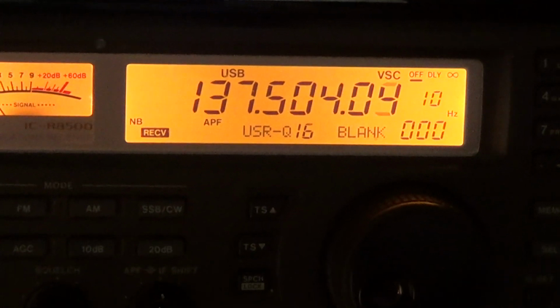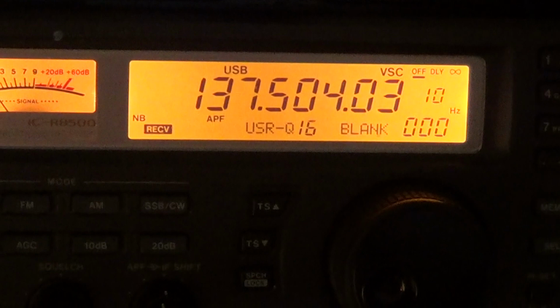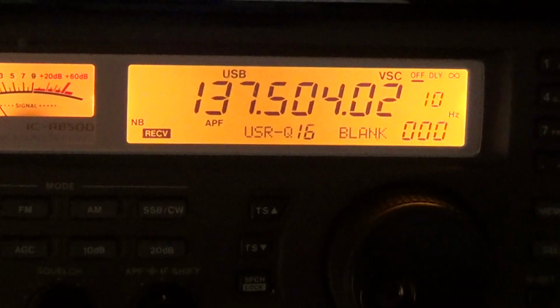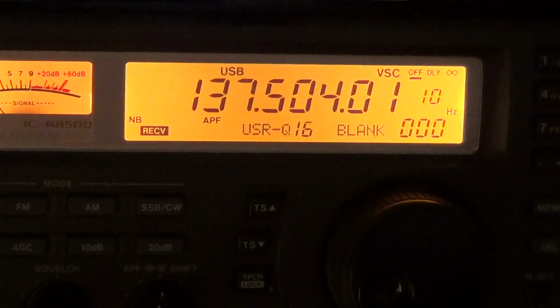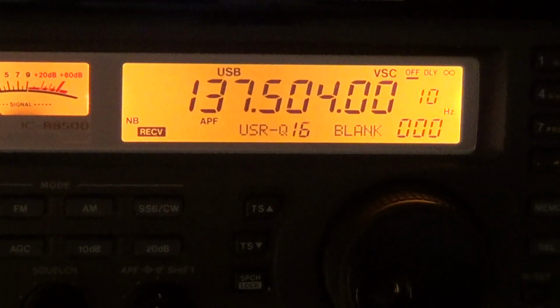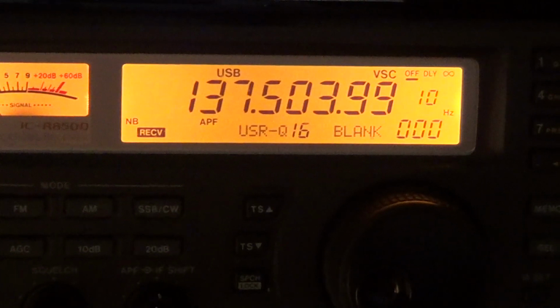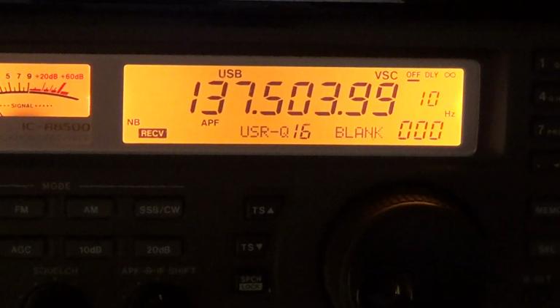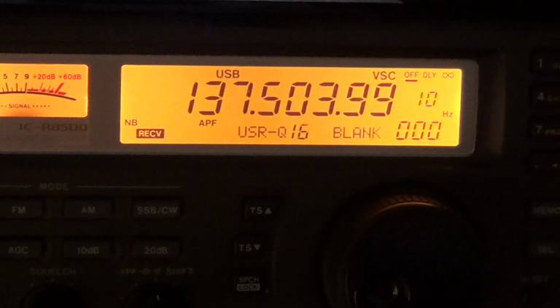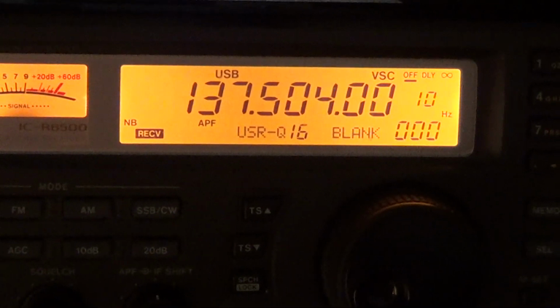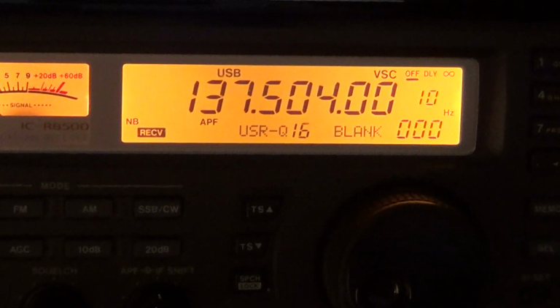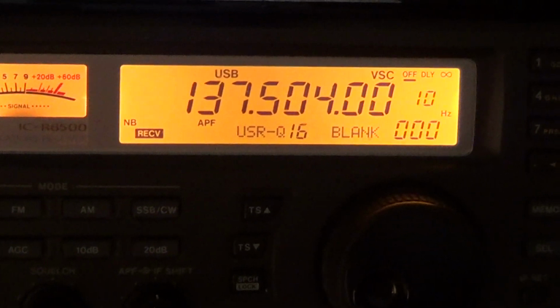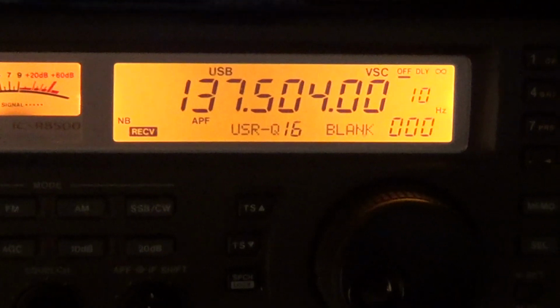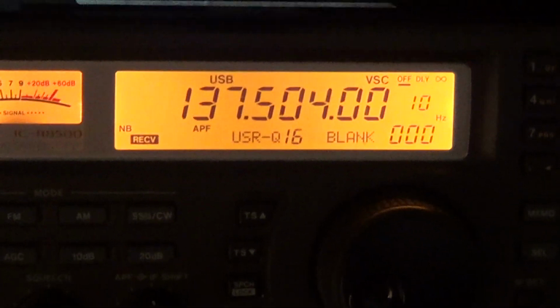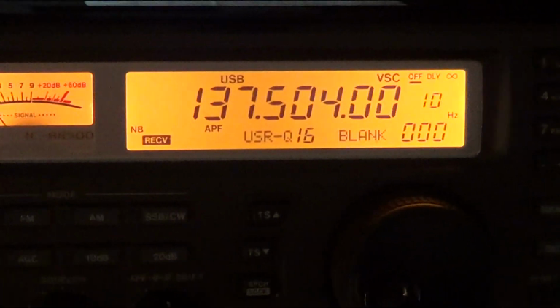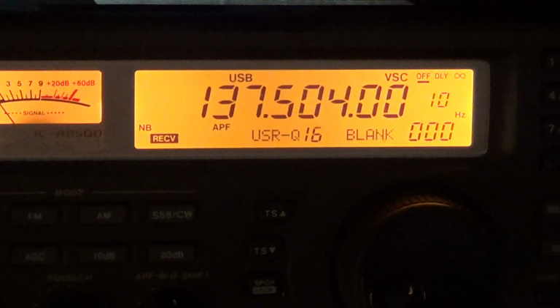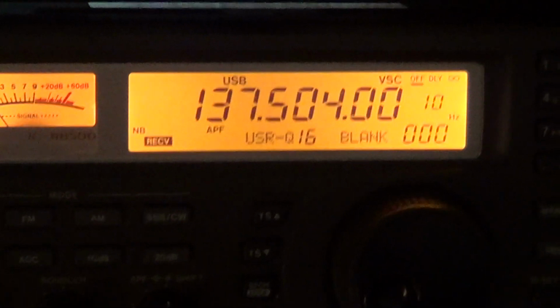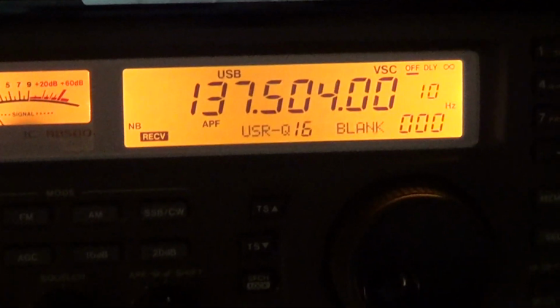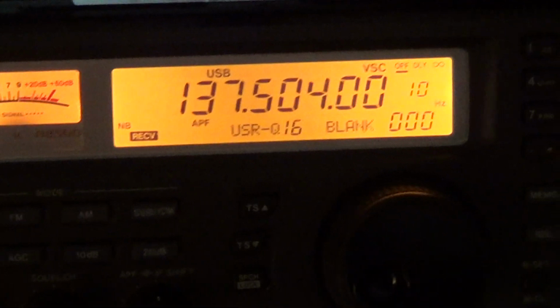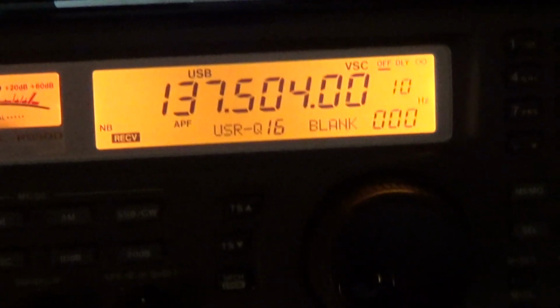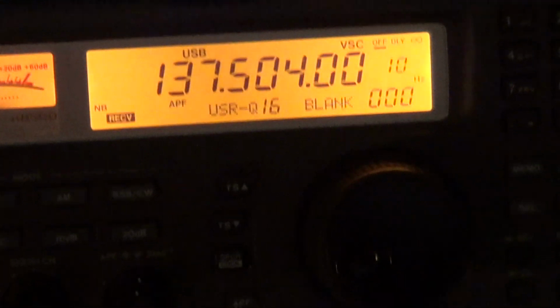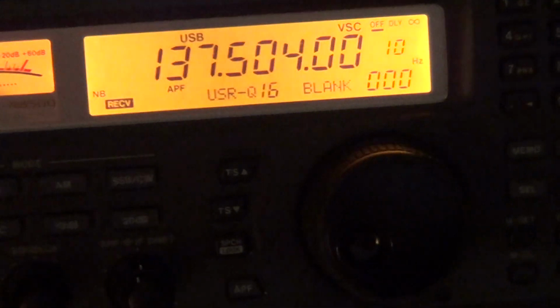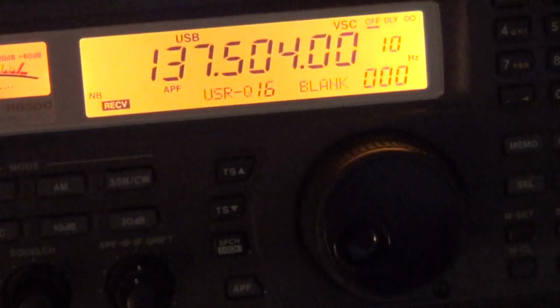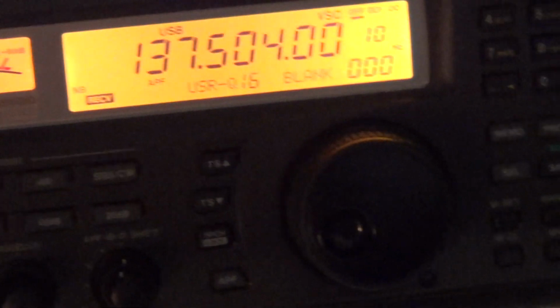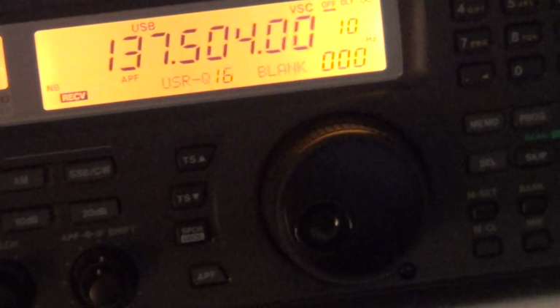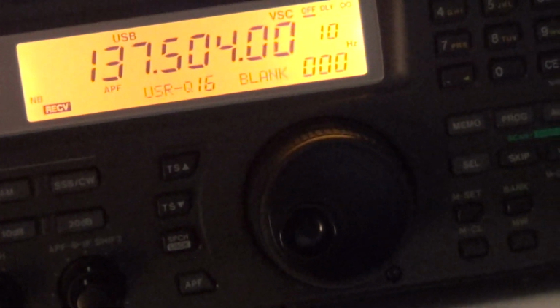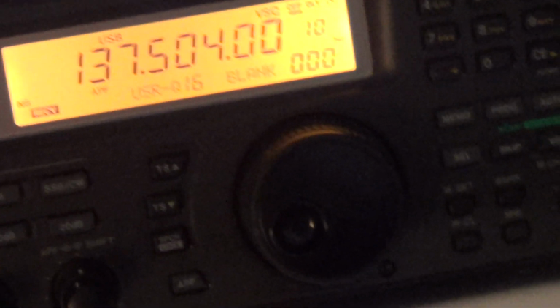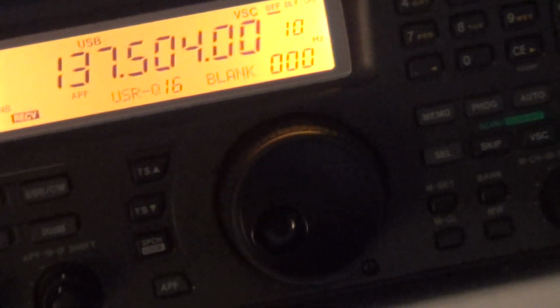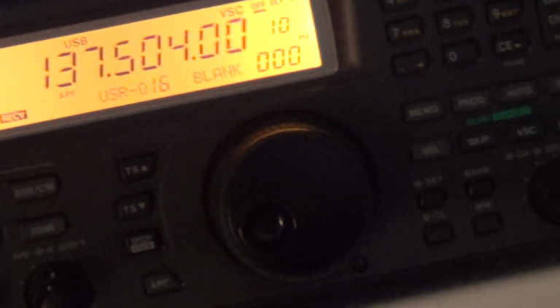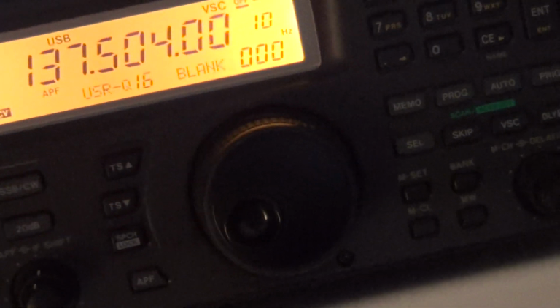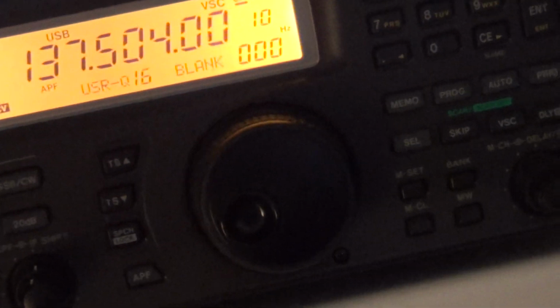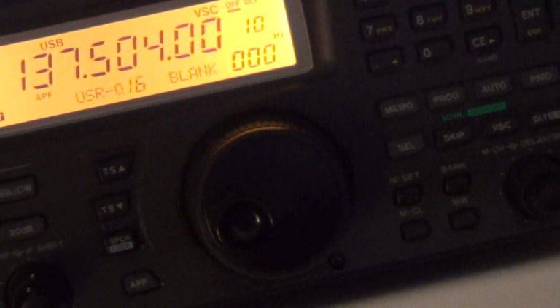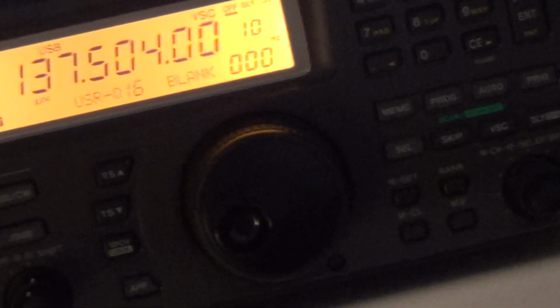AM Radio Deluxe — great, great piece of software for the ICOM ICR8500.